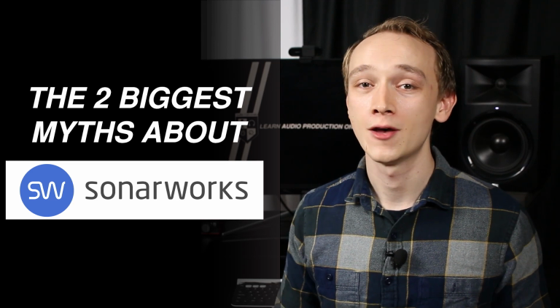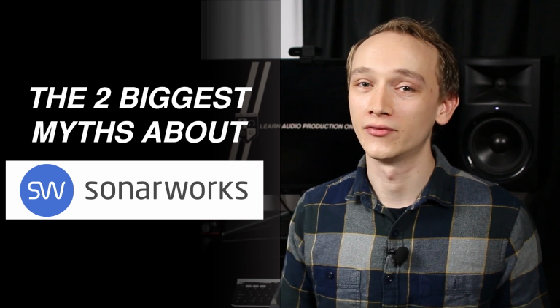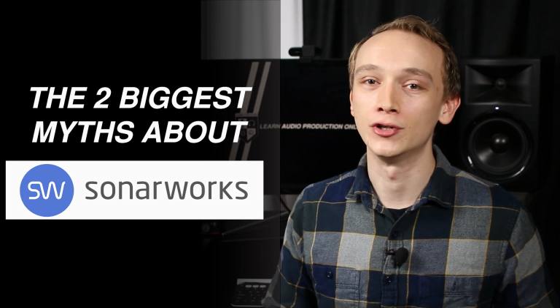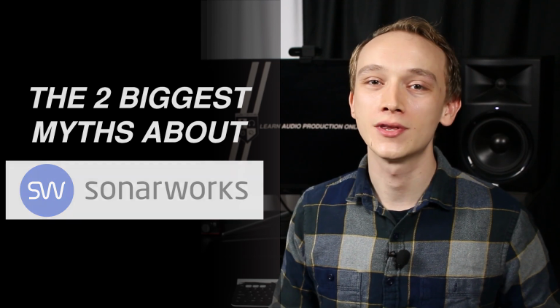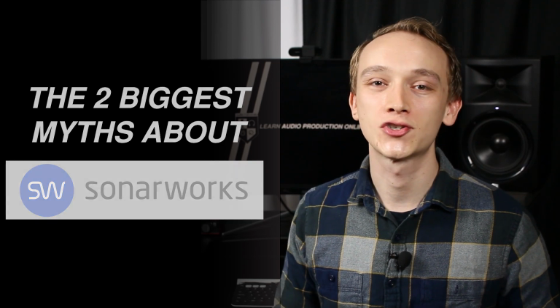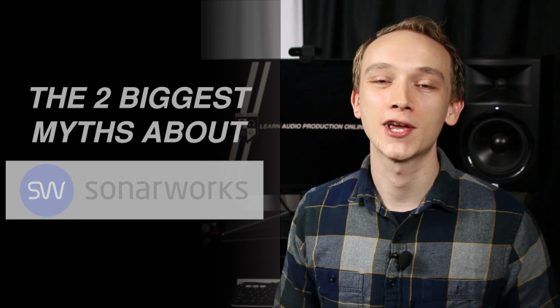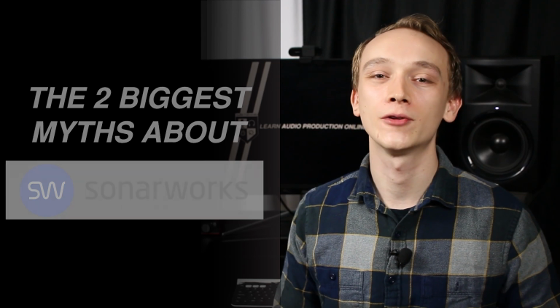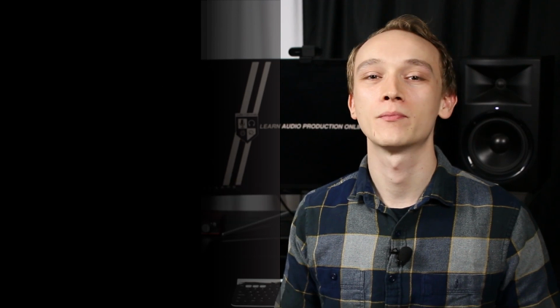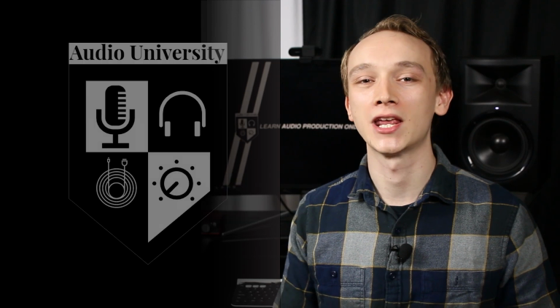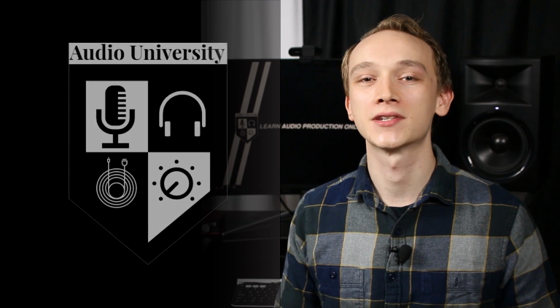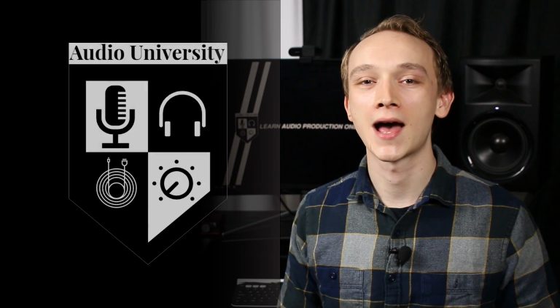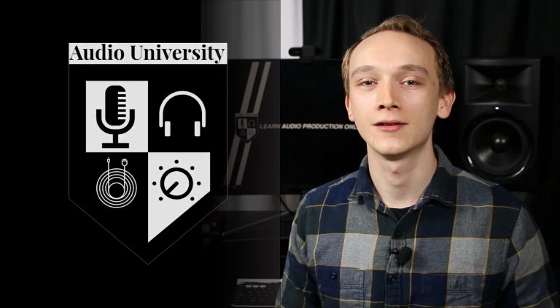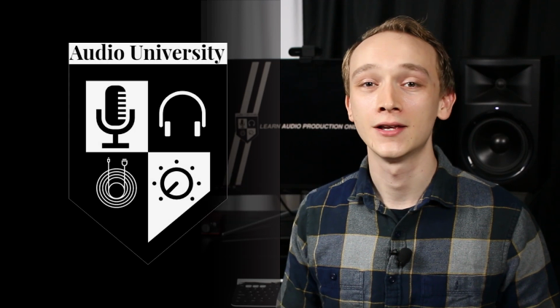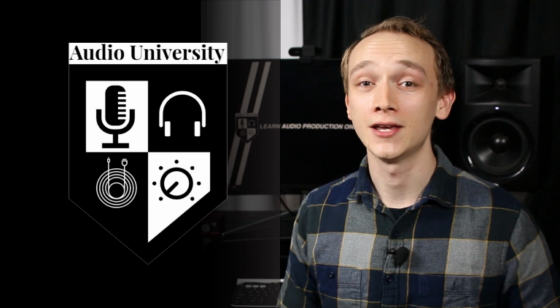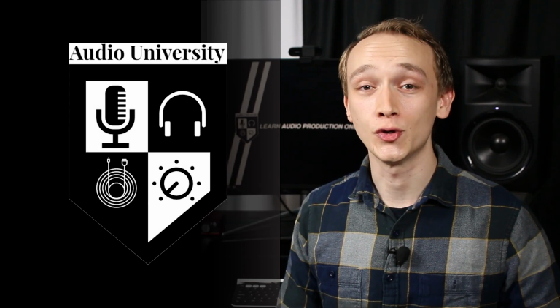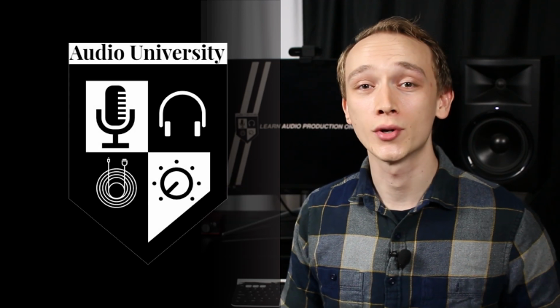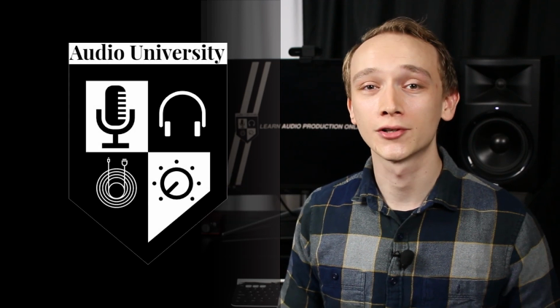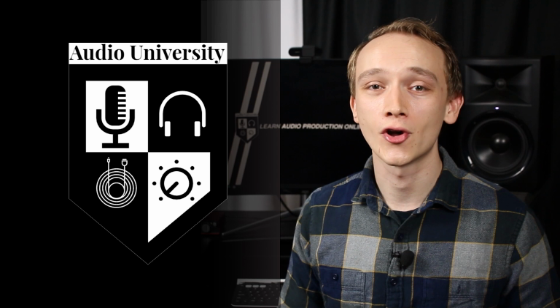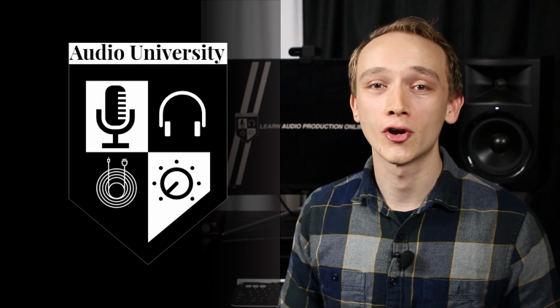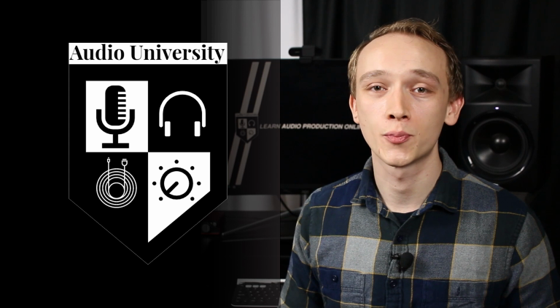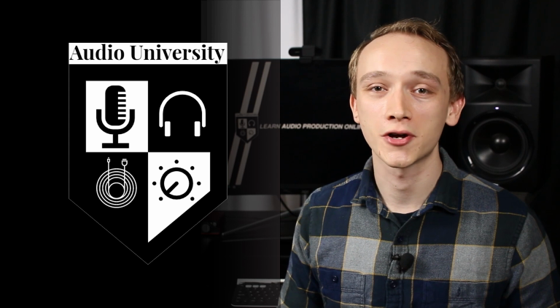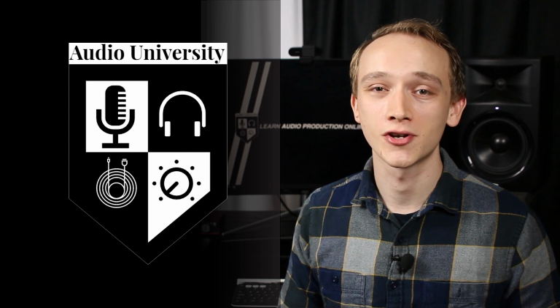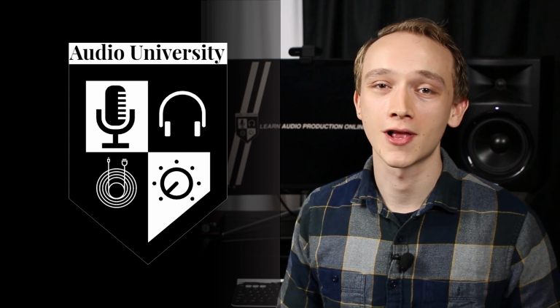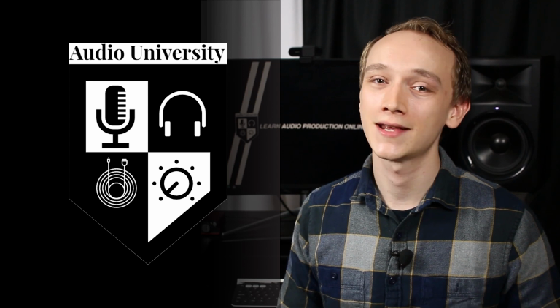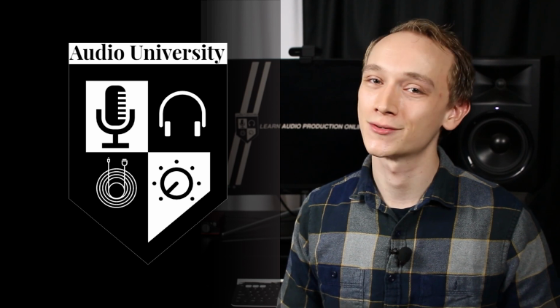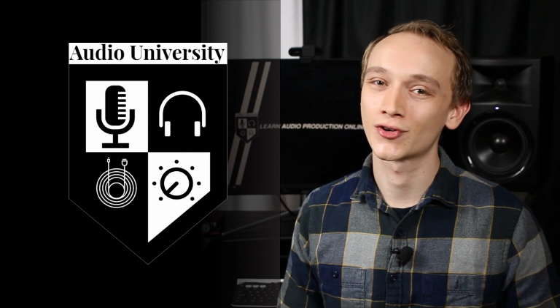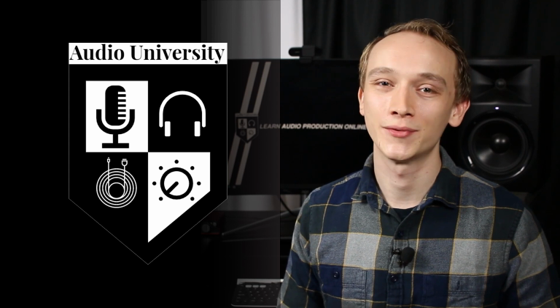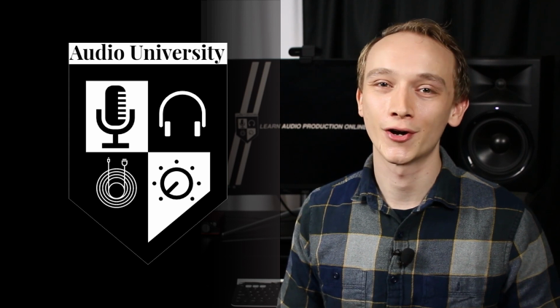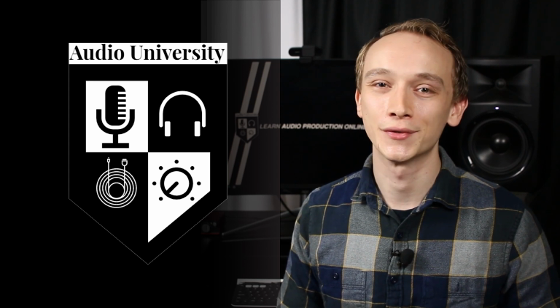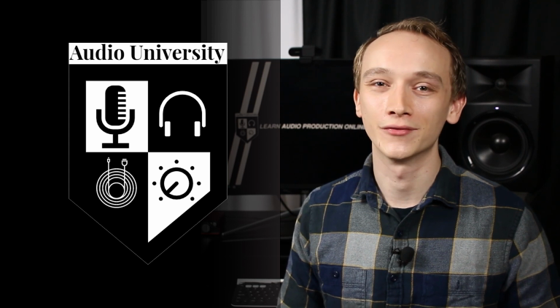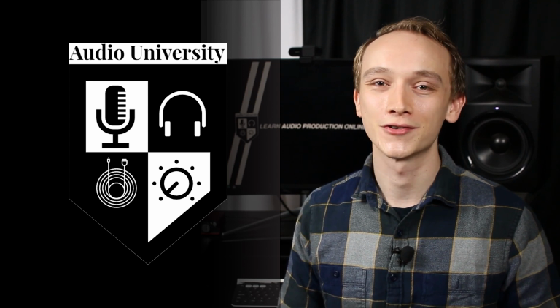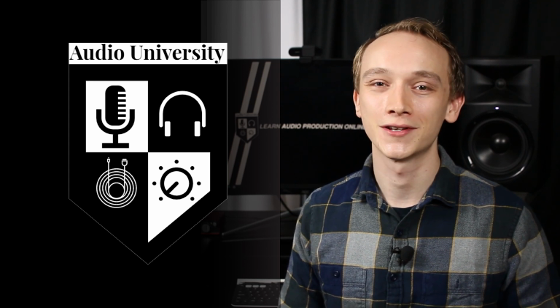If you're new to this channel, my name is Kyle. If you want to learn audio production online, subscribe to Audio University.